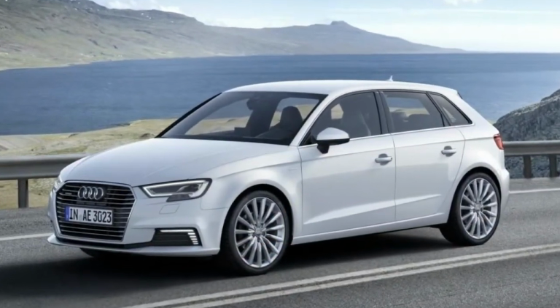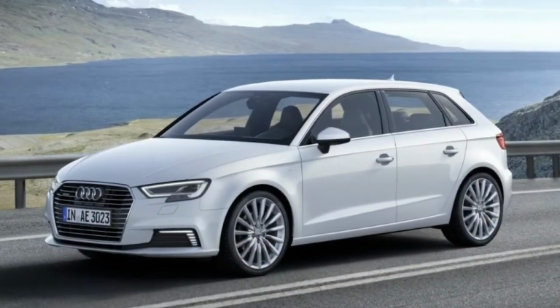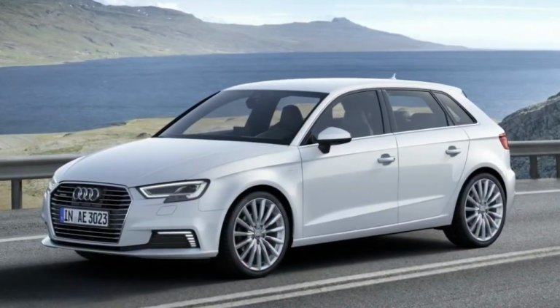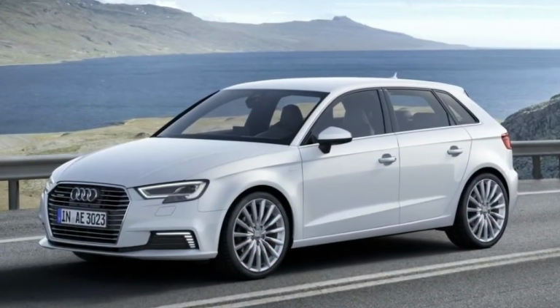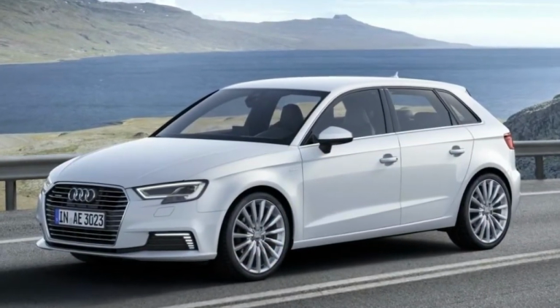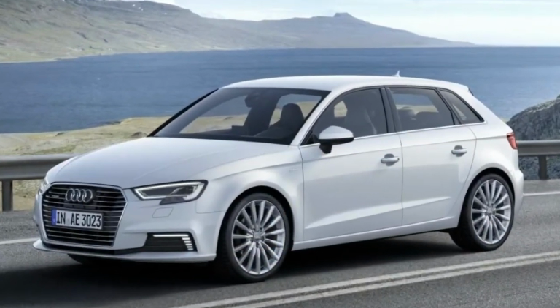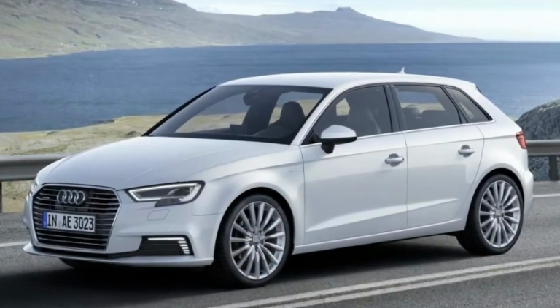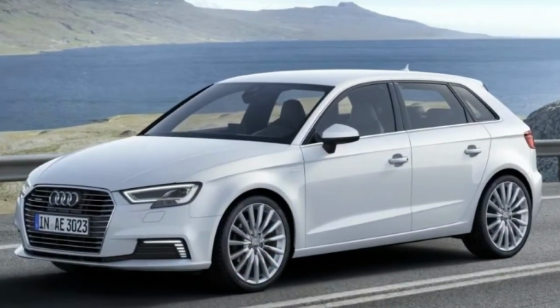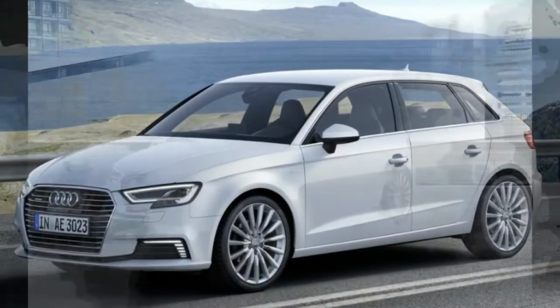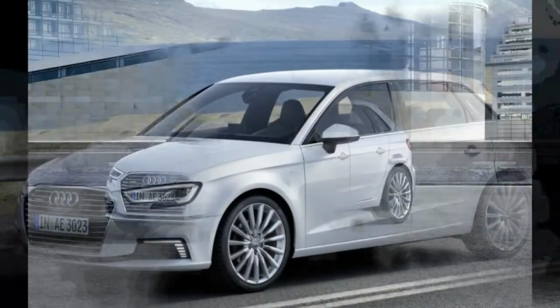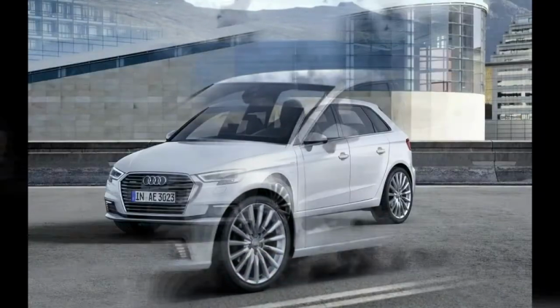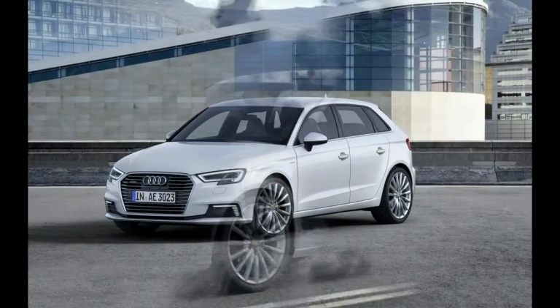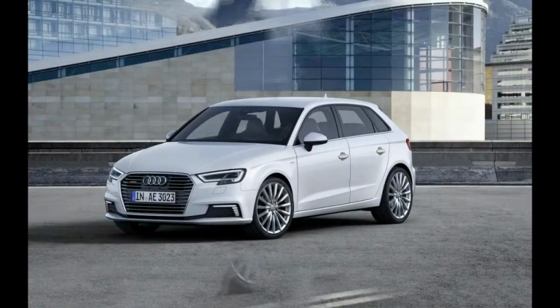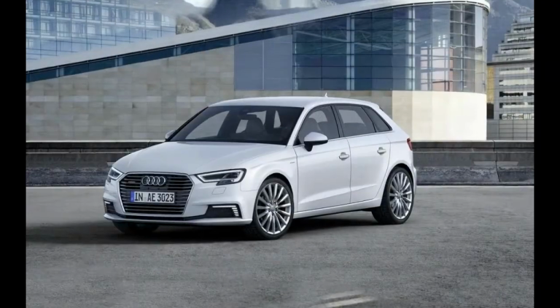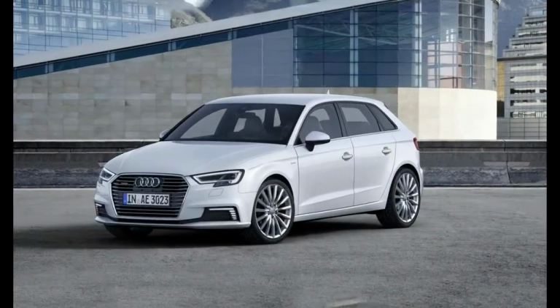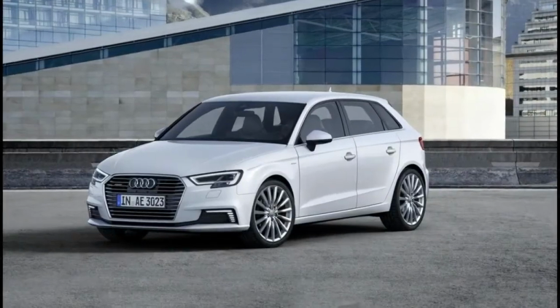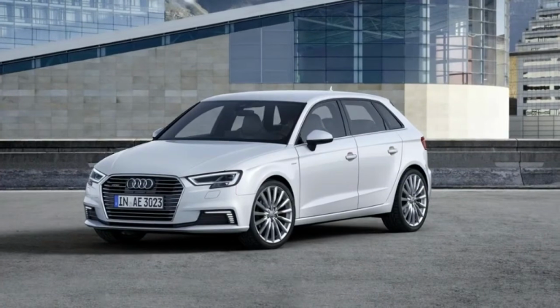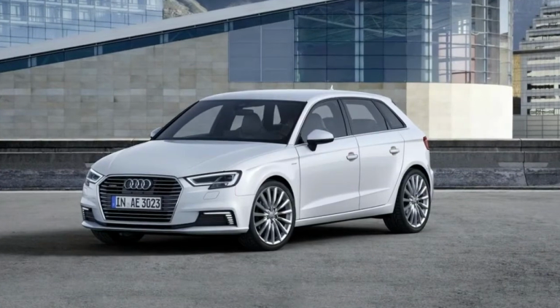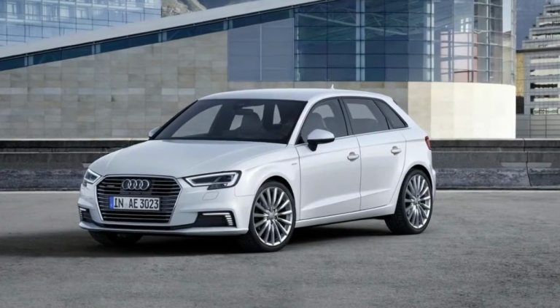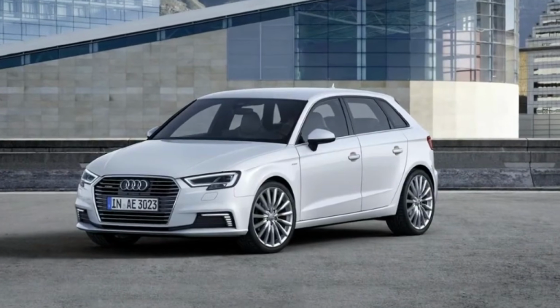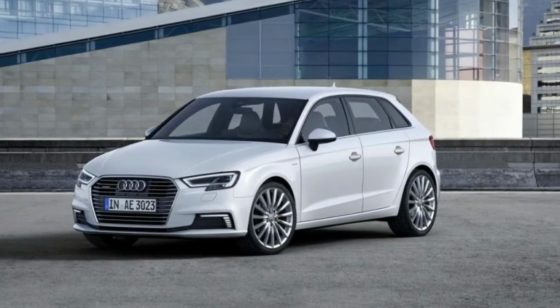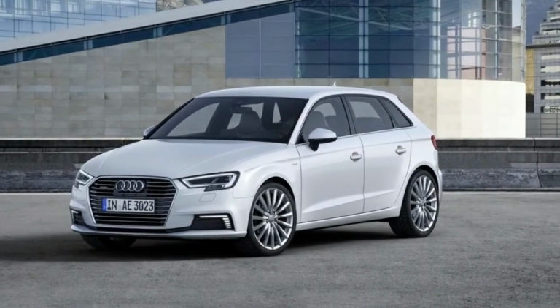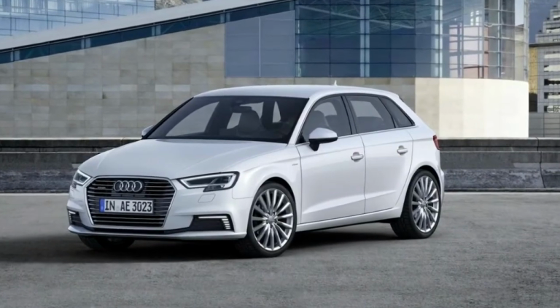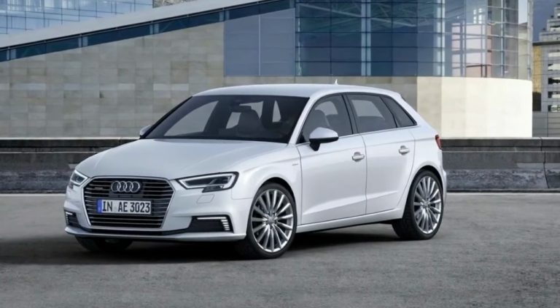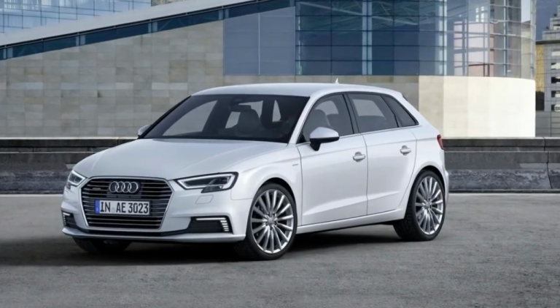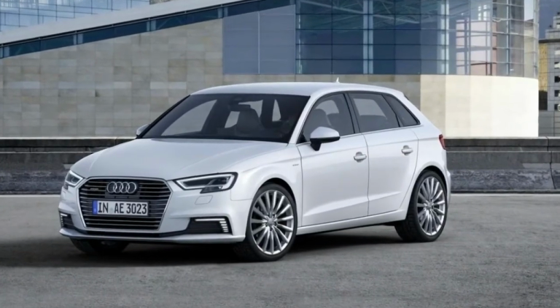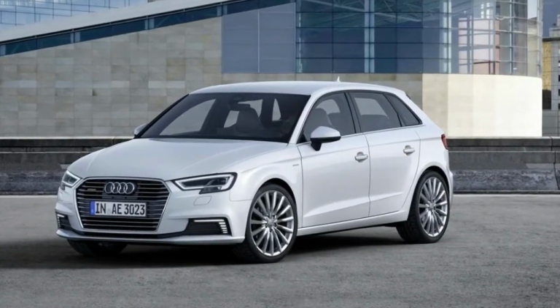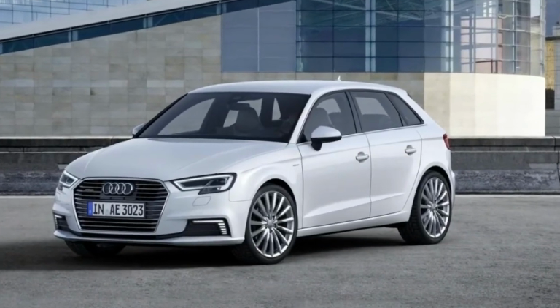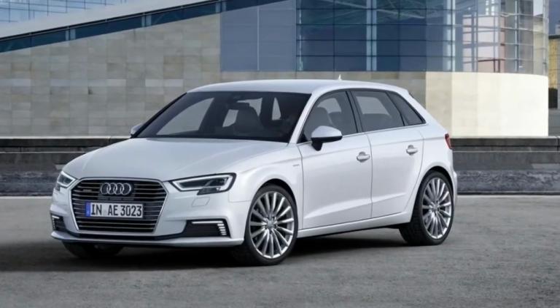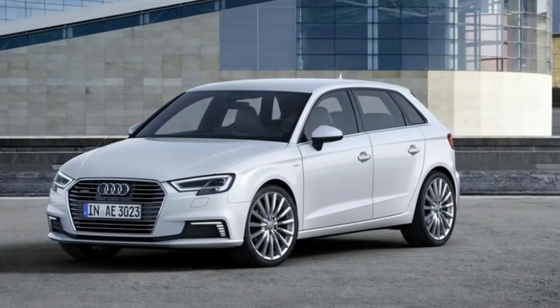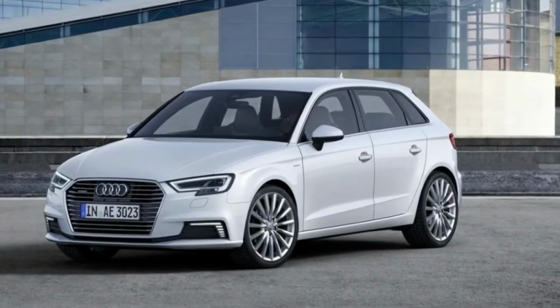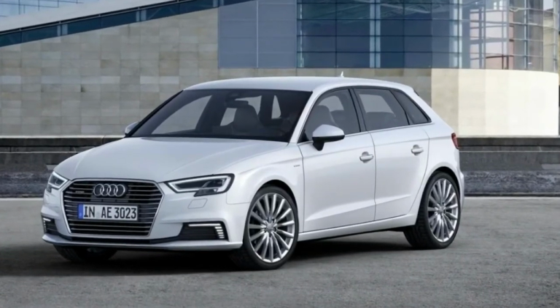2018 A3 e-tron. 2018 A3 e-tron overview.